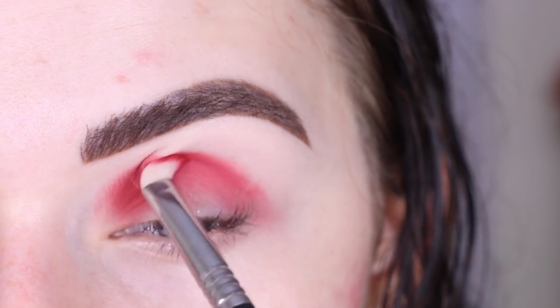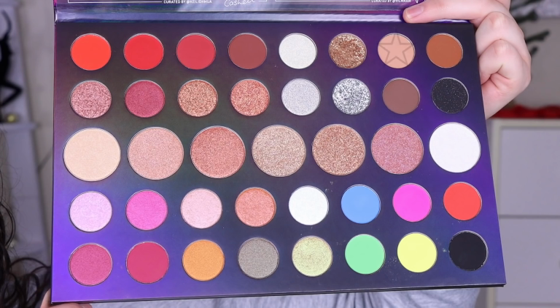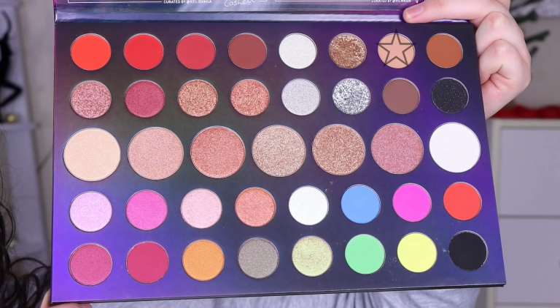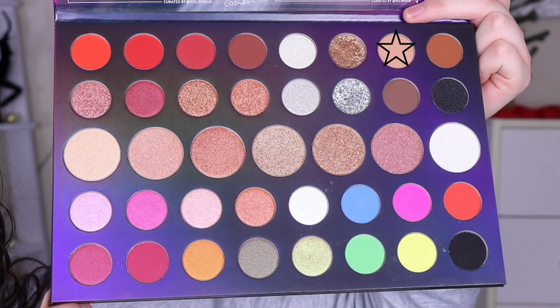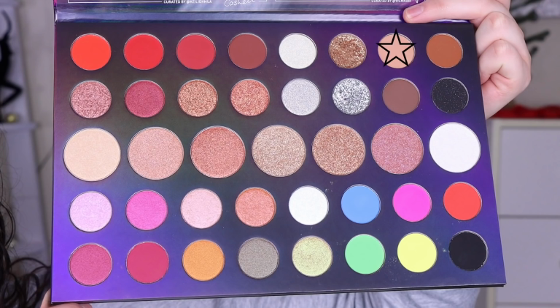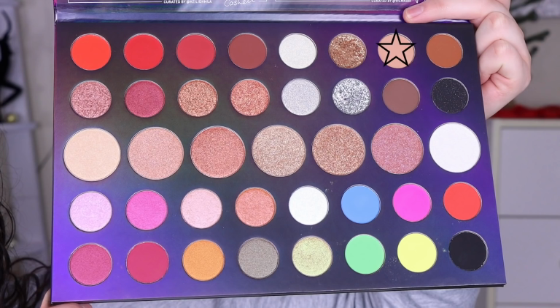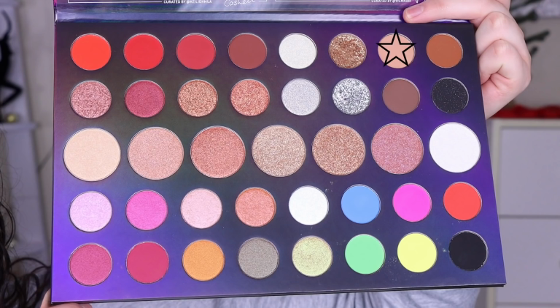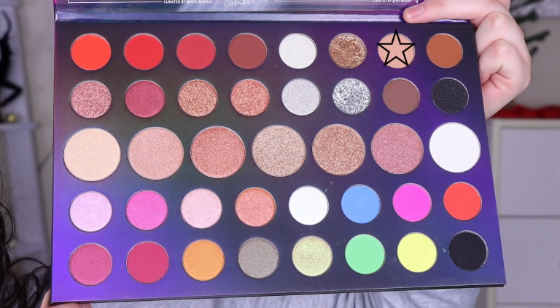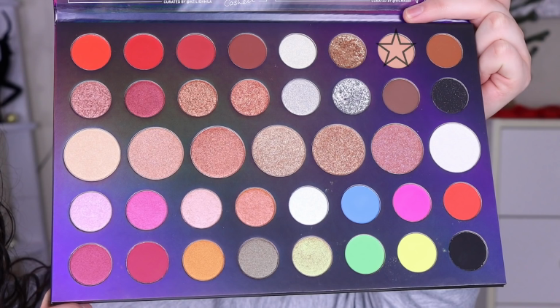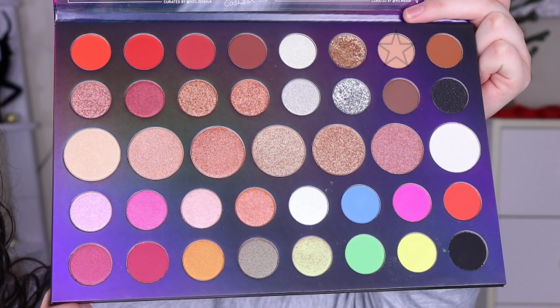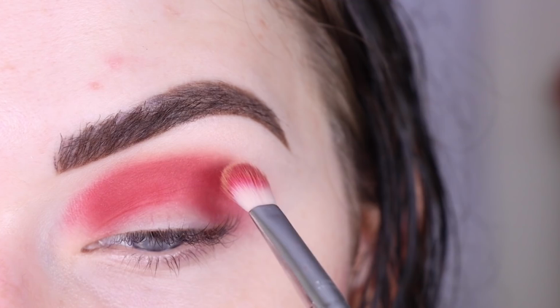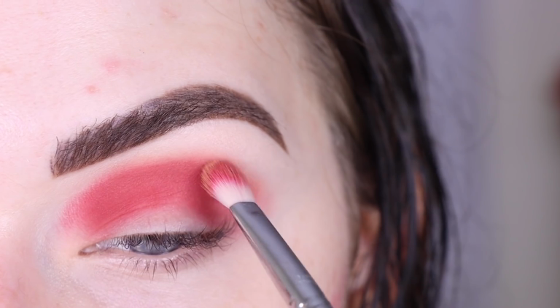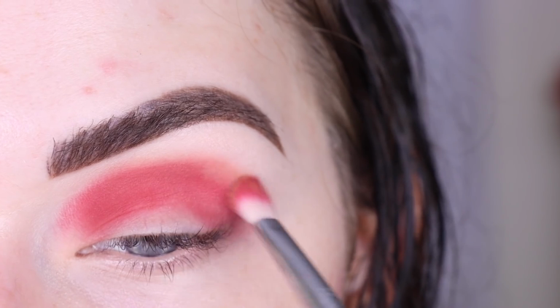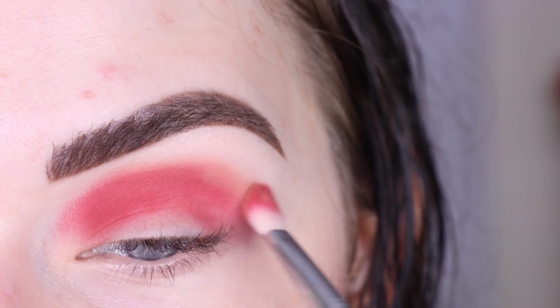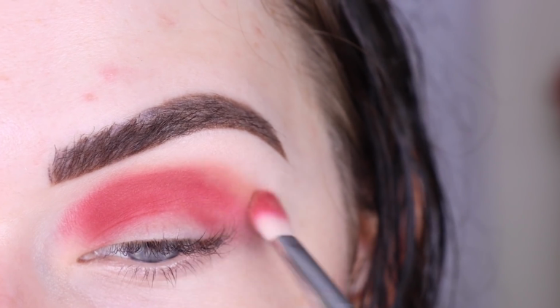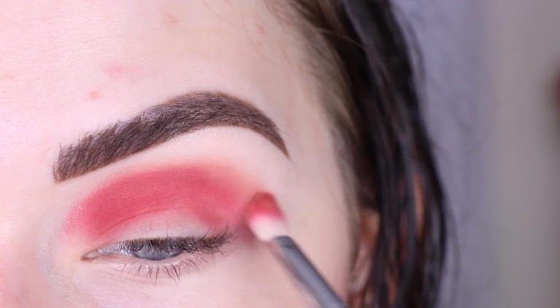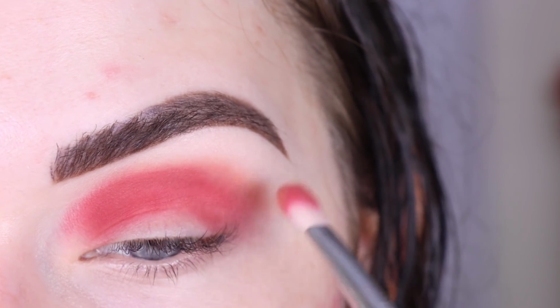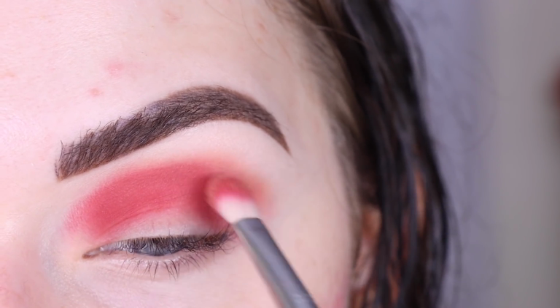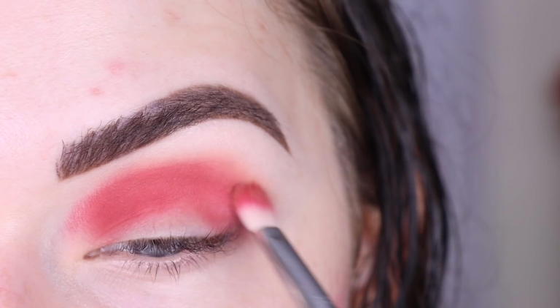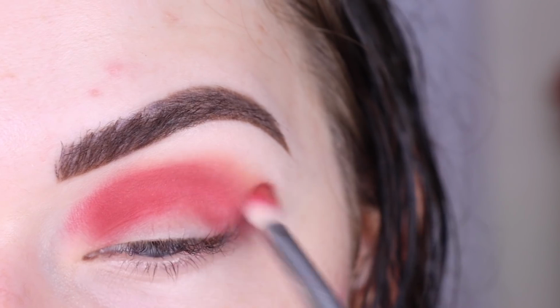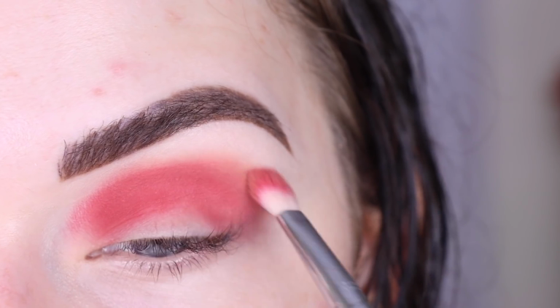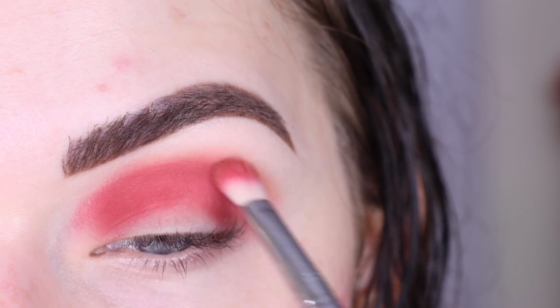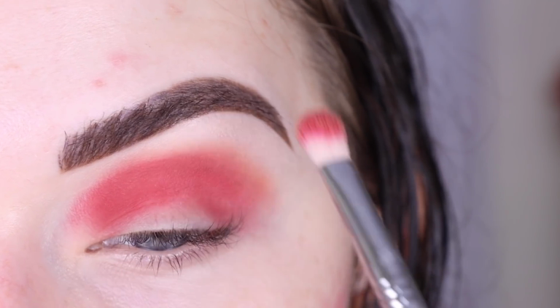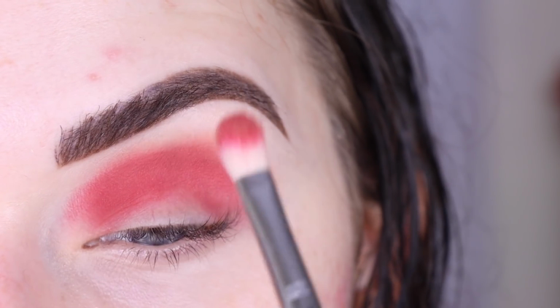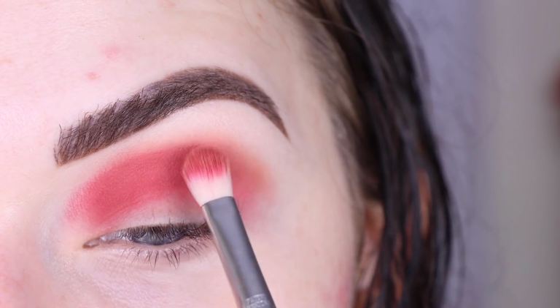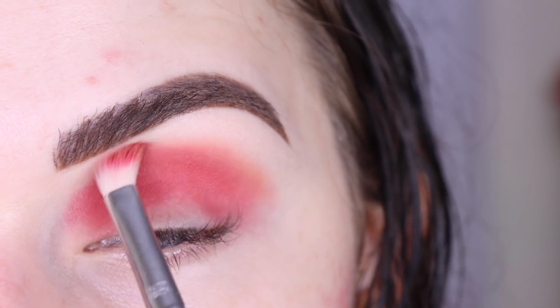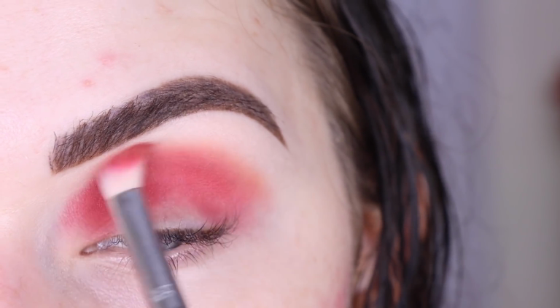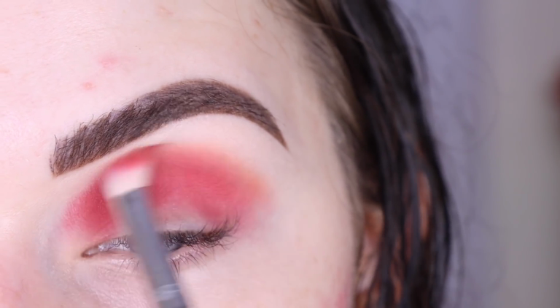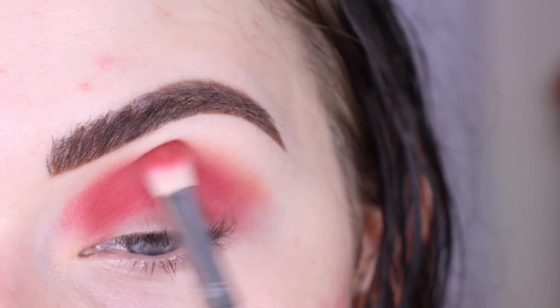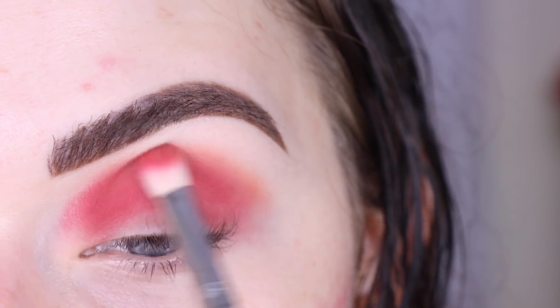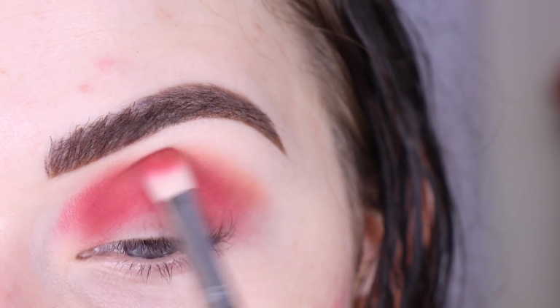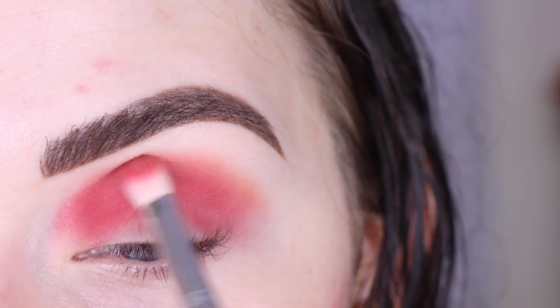Now I'm gonna dip into 'My Type' and I'm gonna use this as a transition blending shade to help blend out the edges of that first shade.